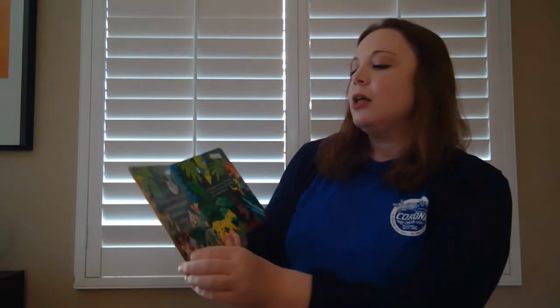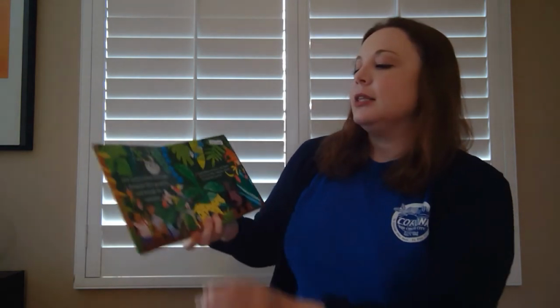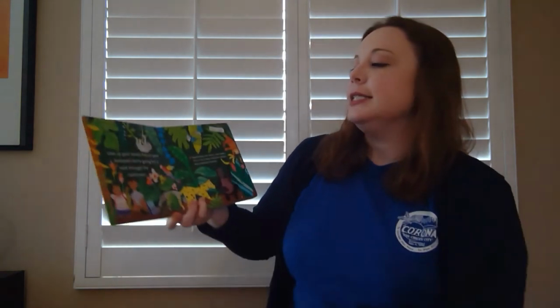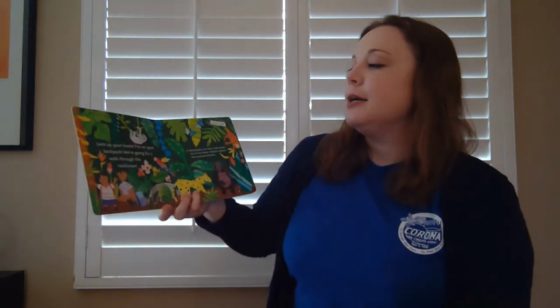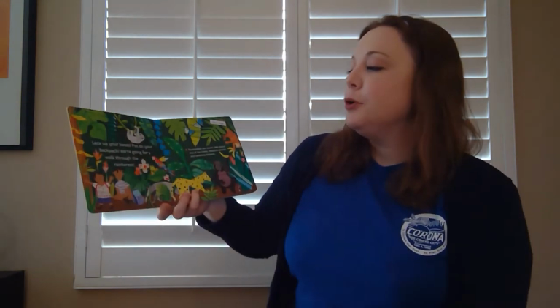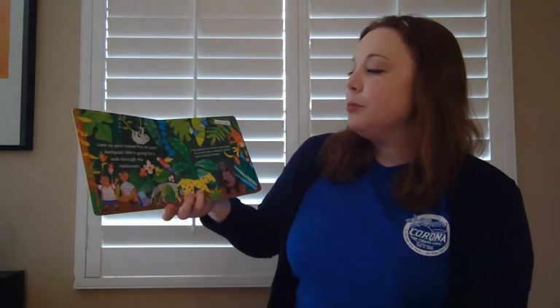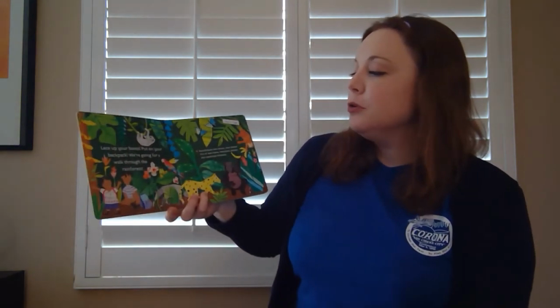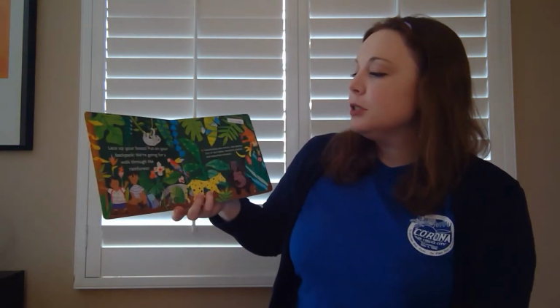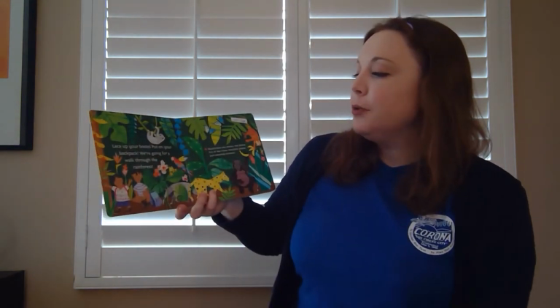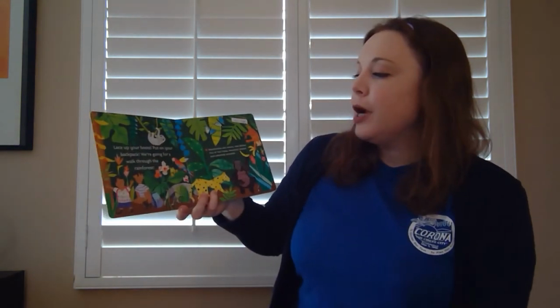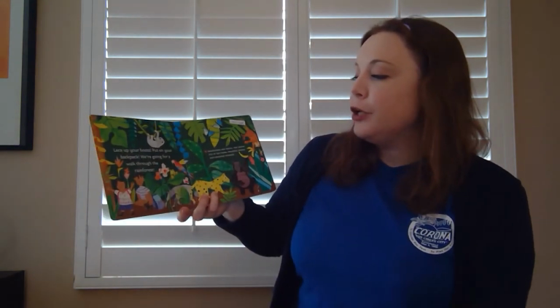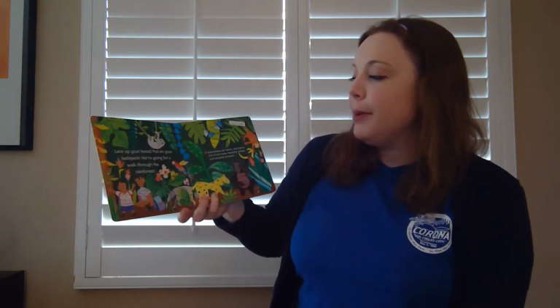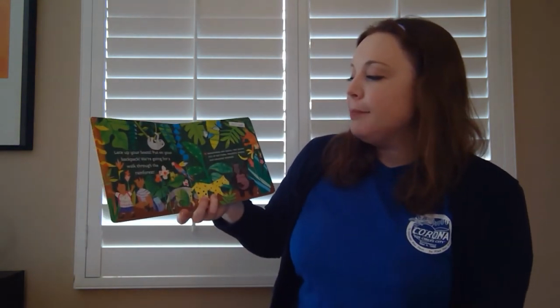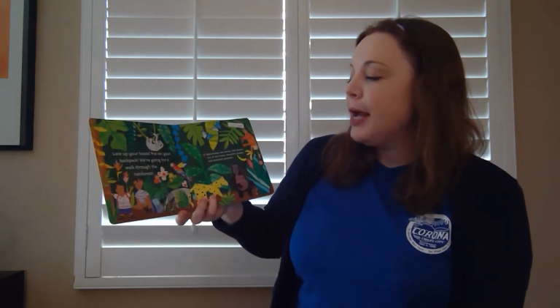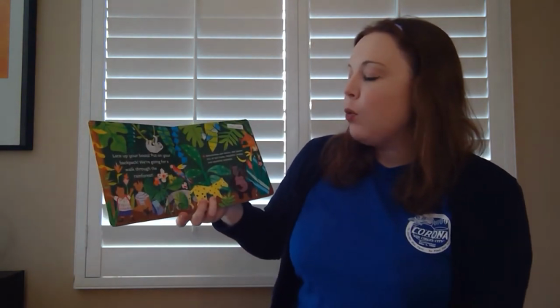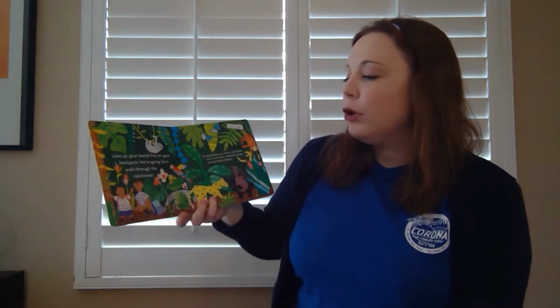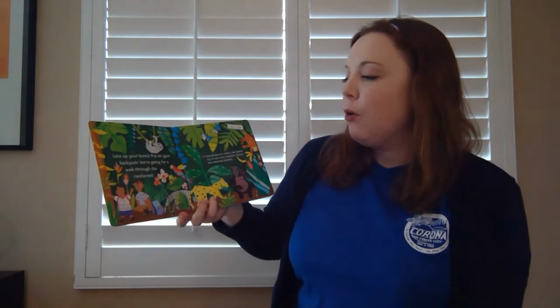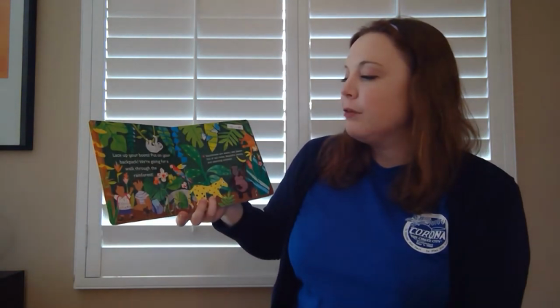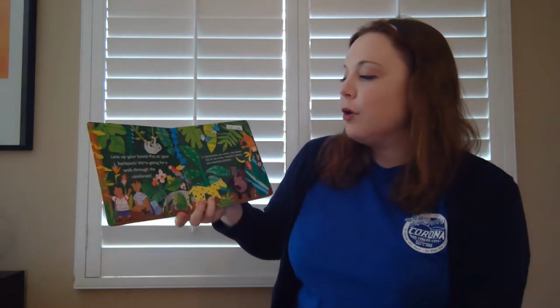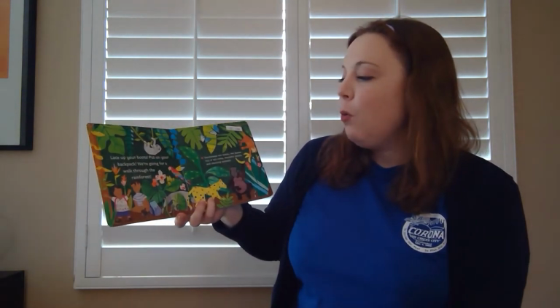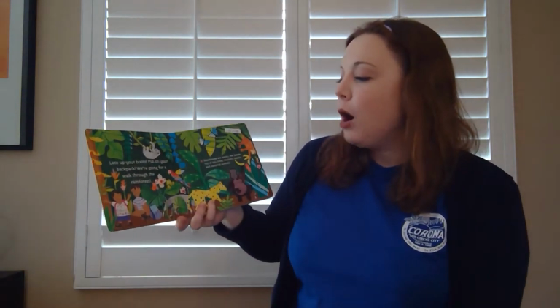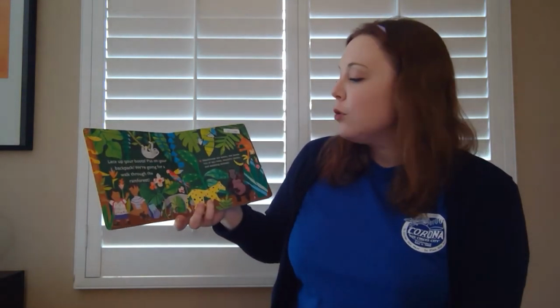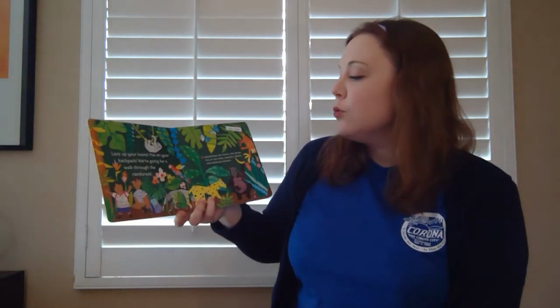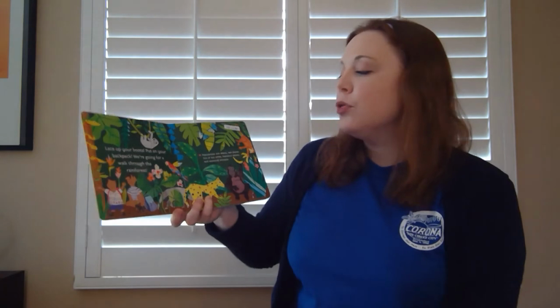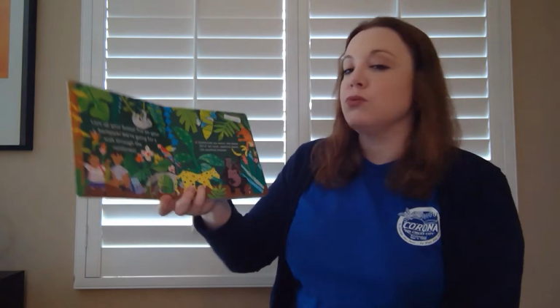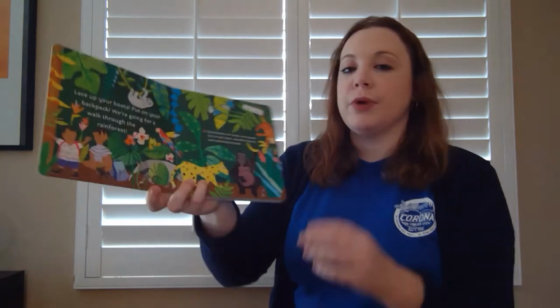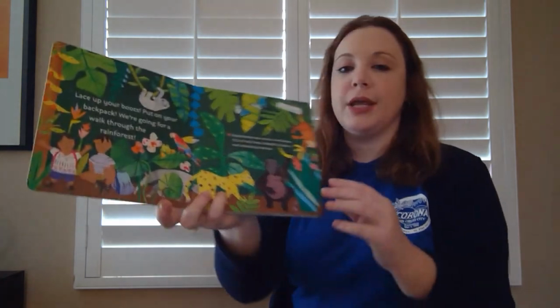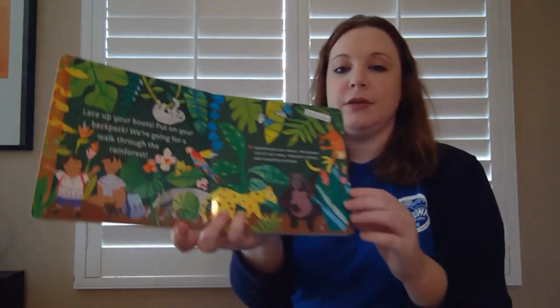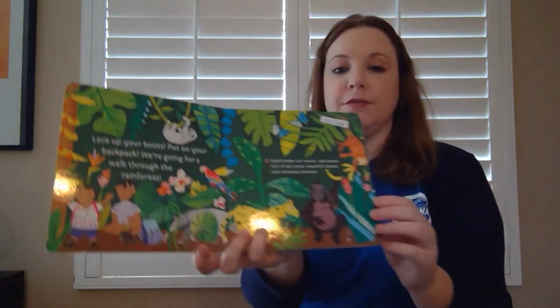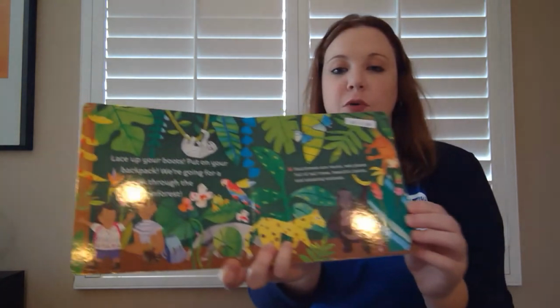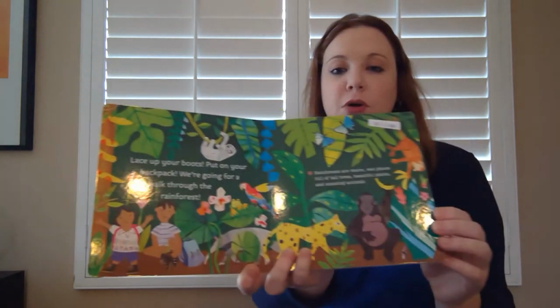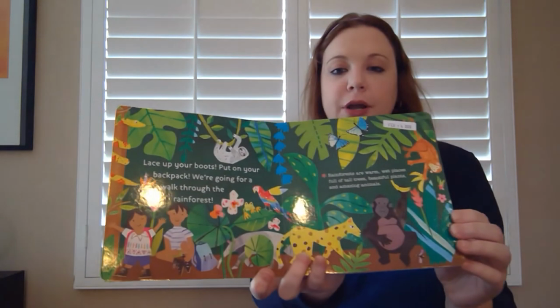Lace up your boots. Put on your backpack. We're going for a walk through the rain forest.